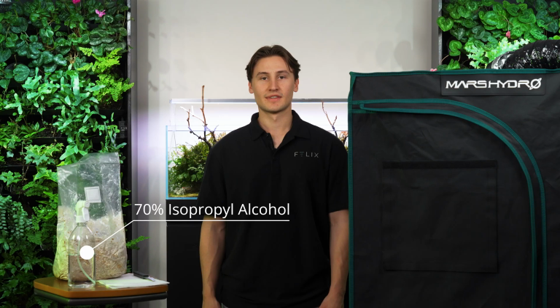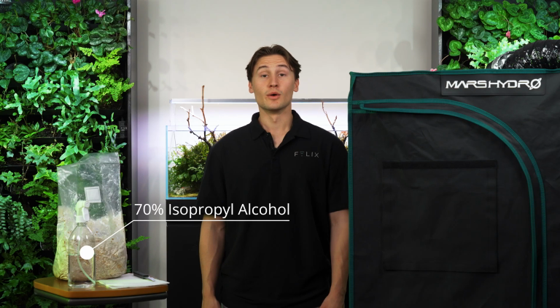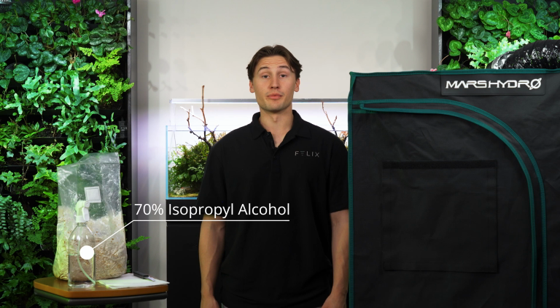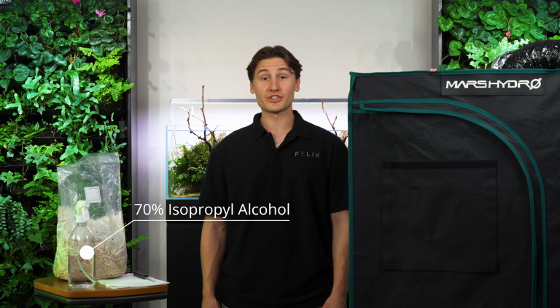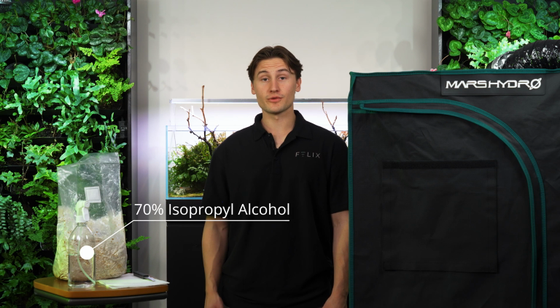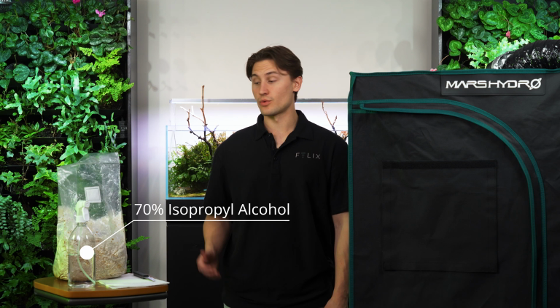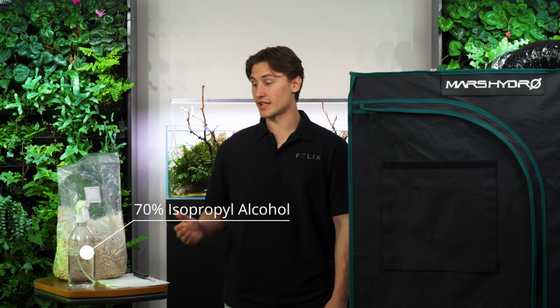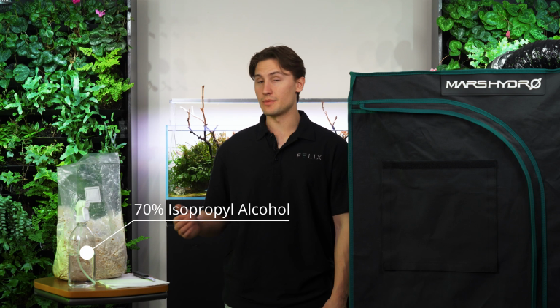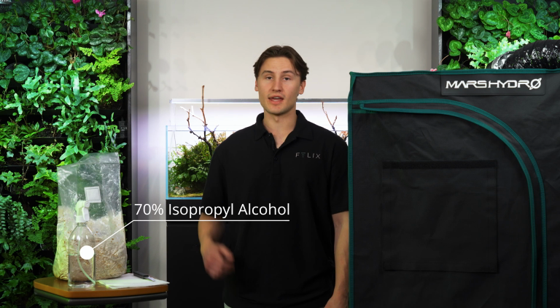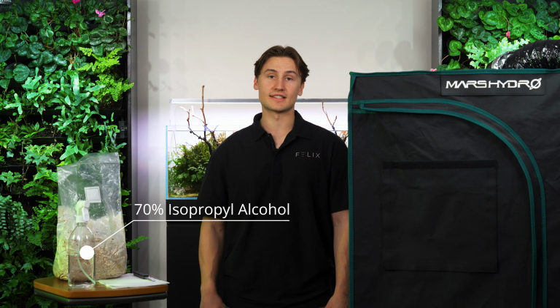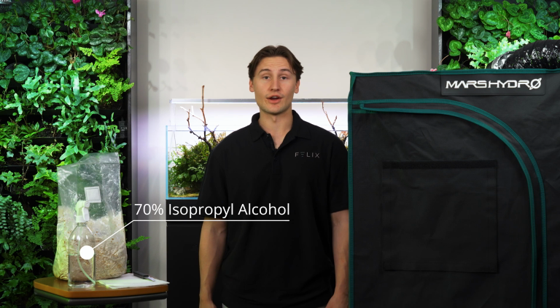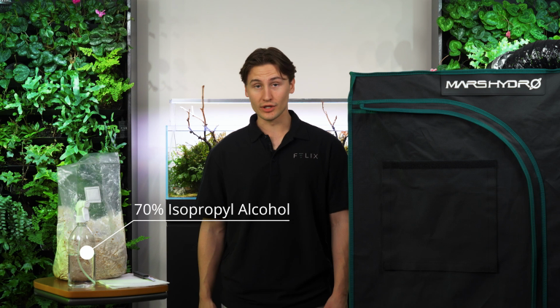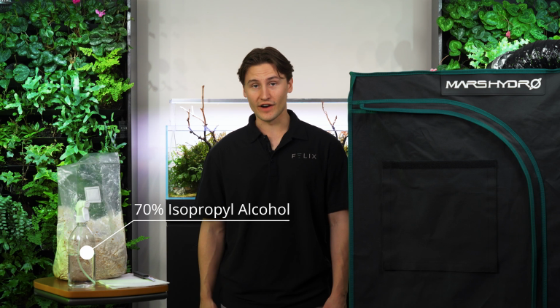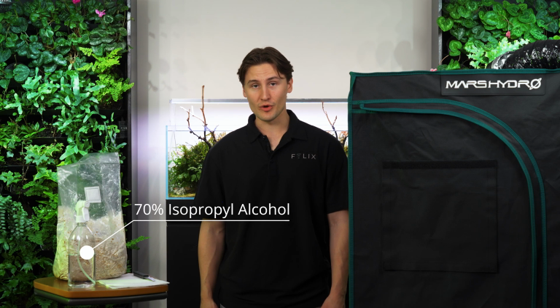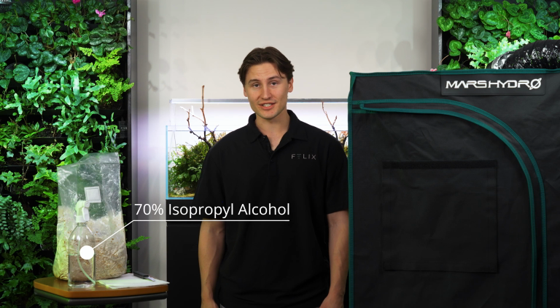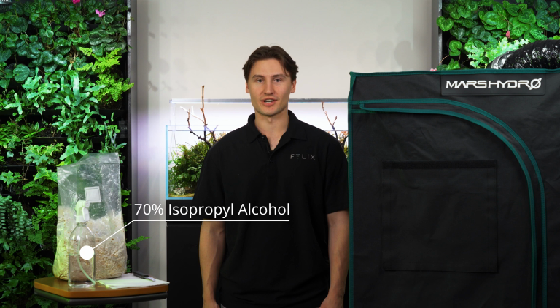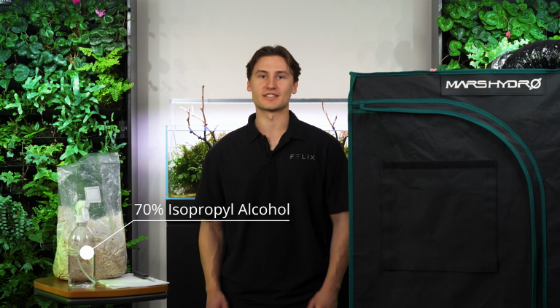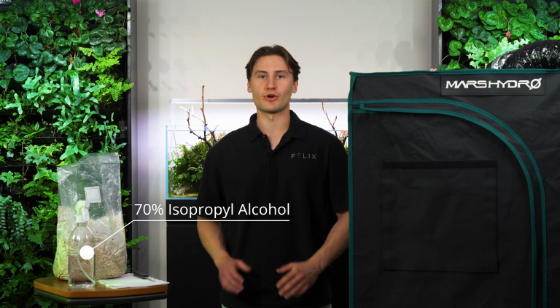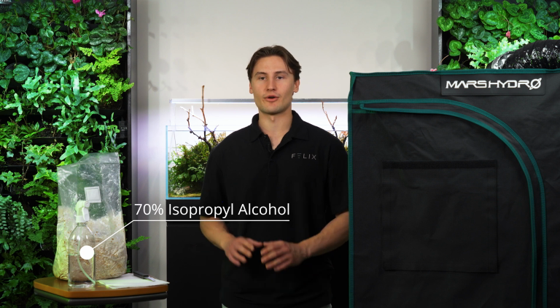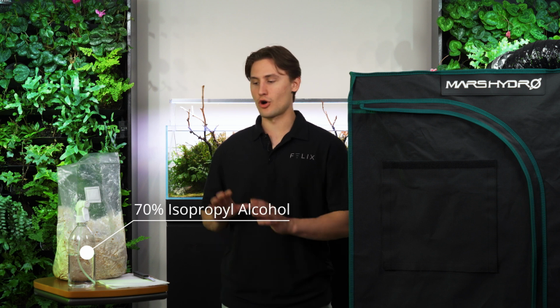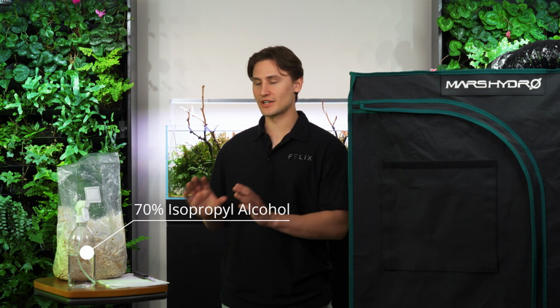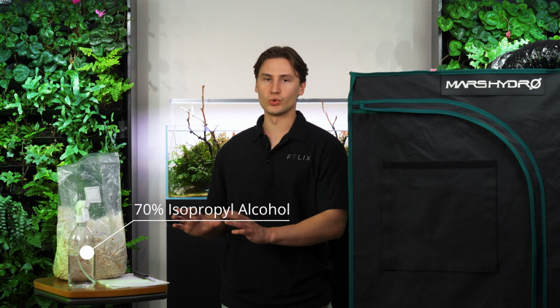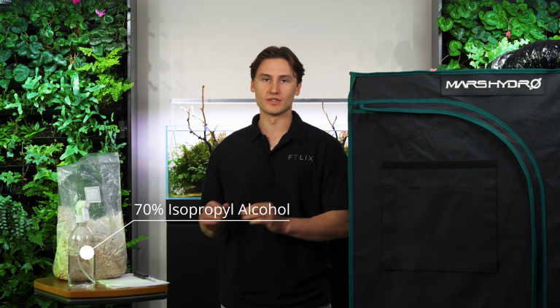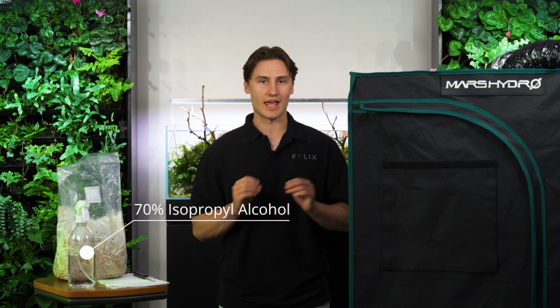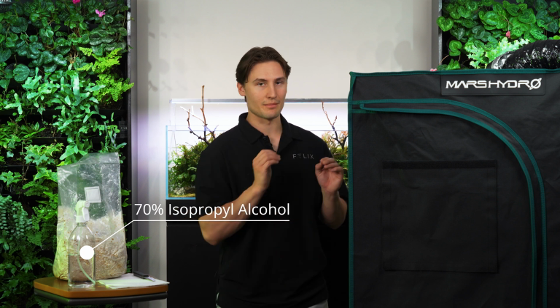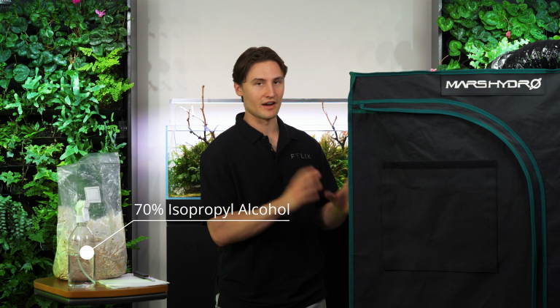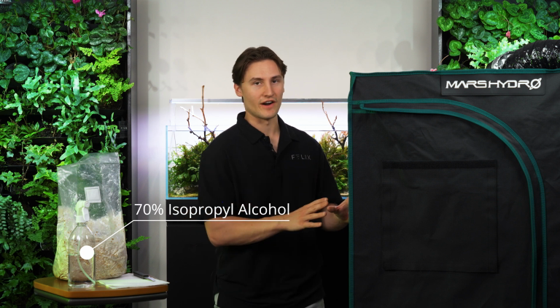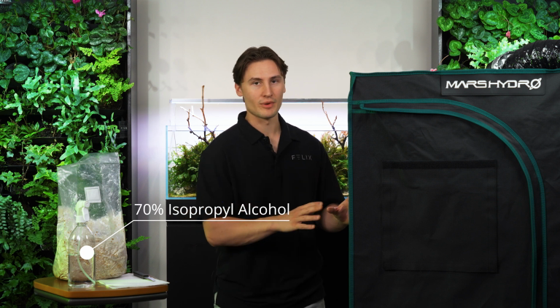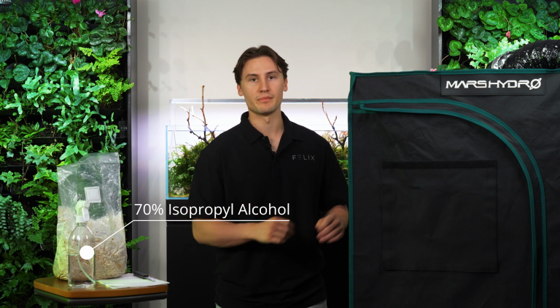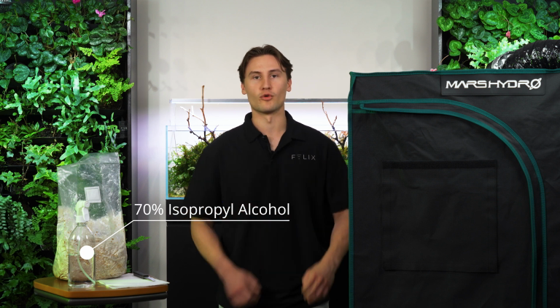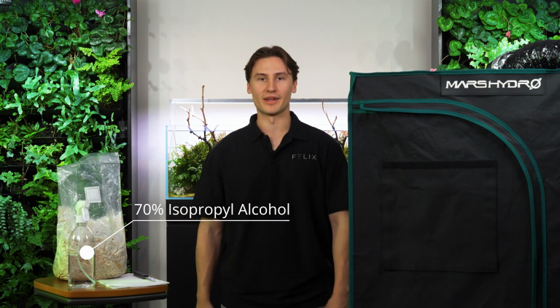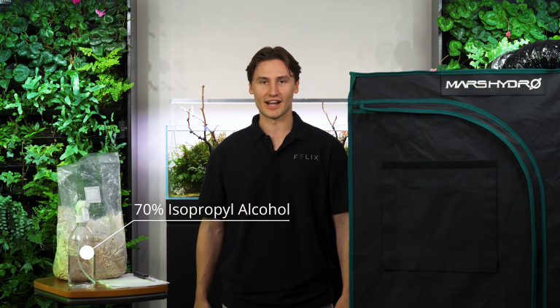With mushrooms, you want to keep a sterile environment, so I'm going to spray down all my tools and my environment before beginning.